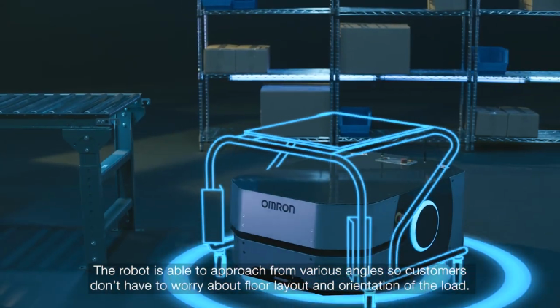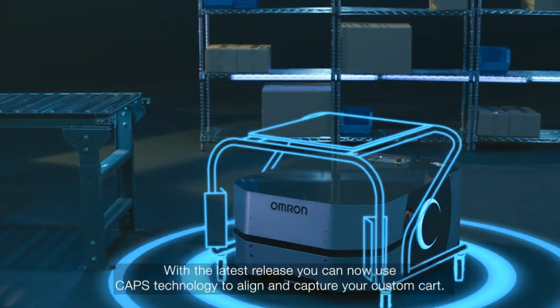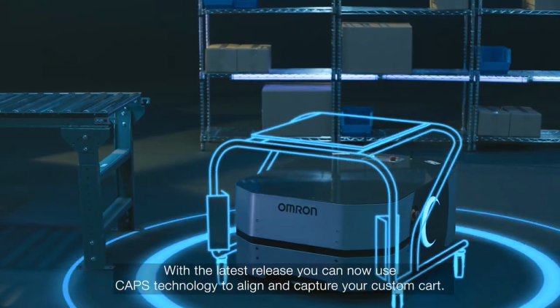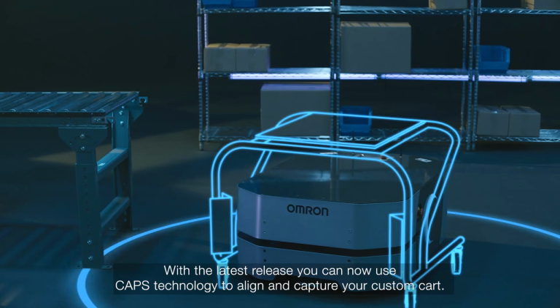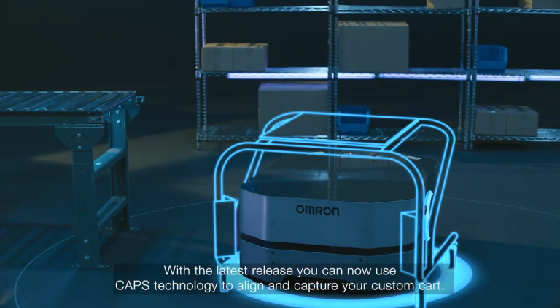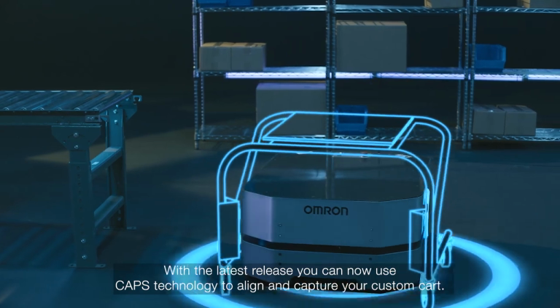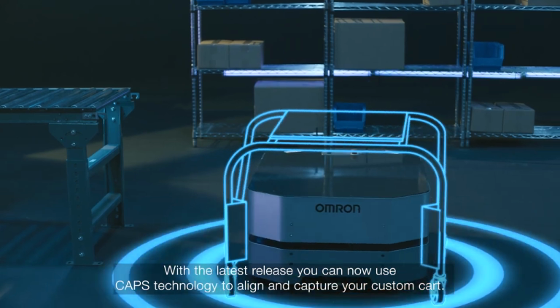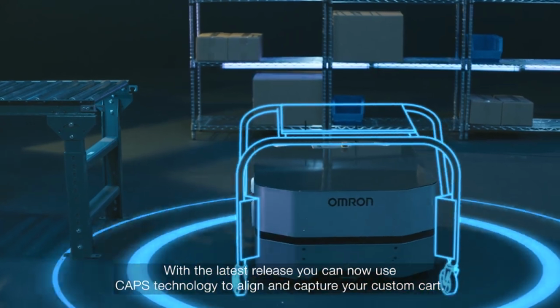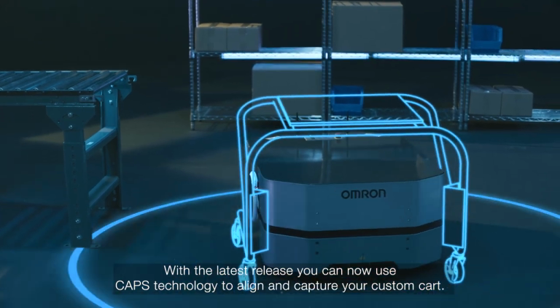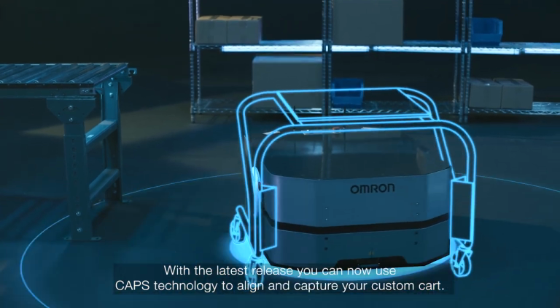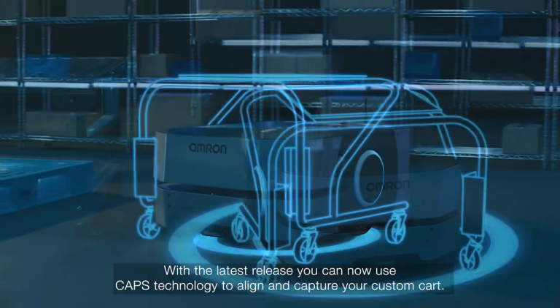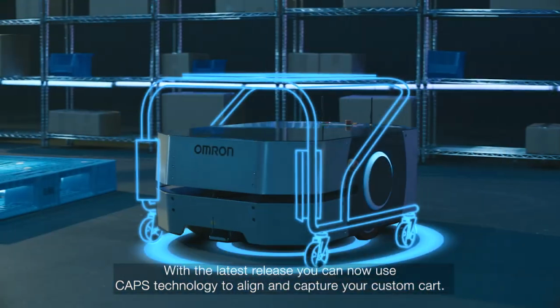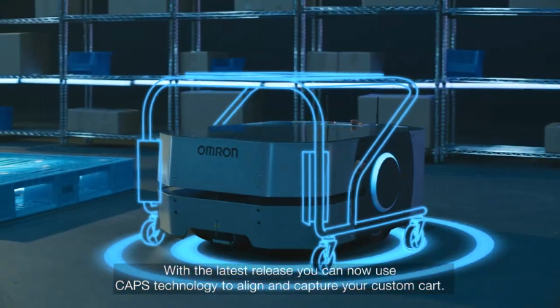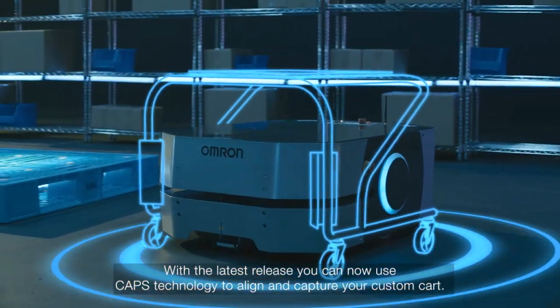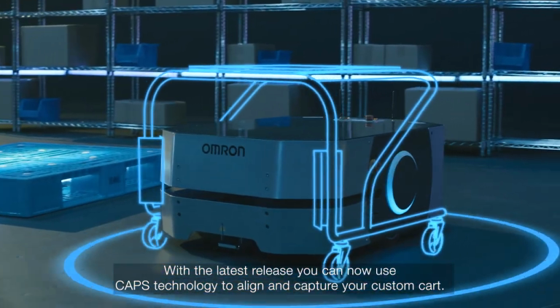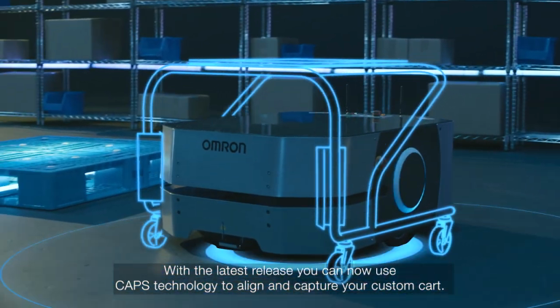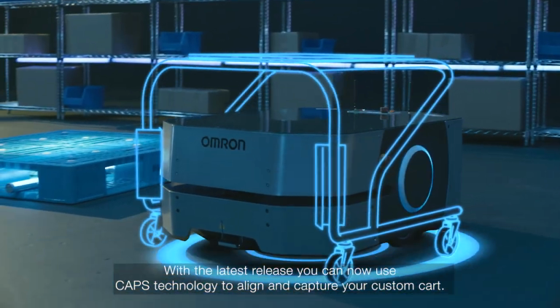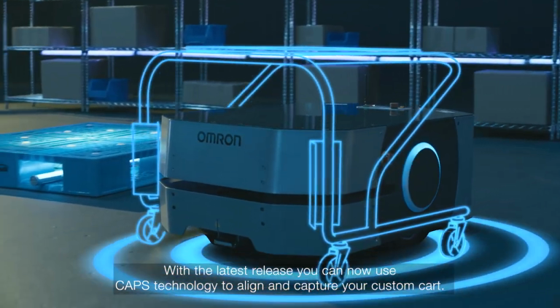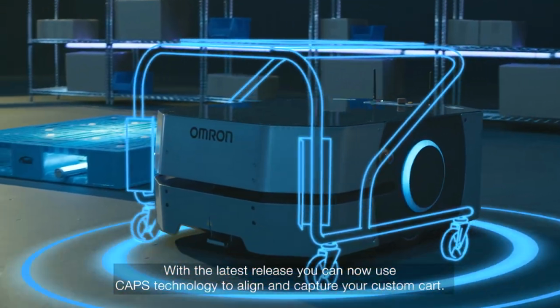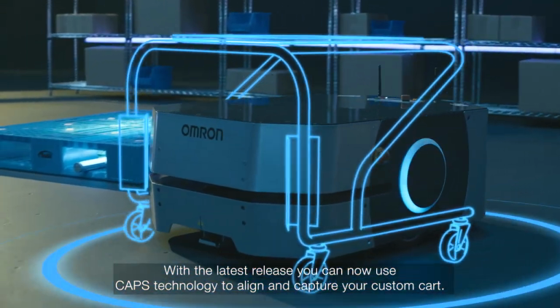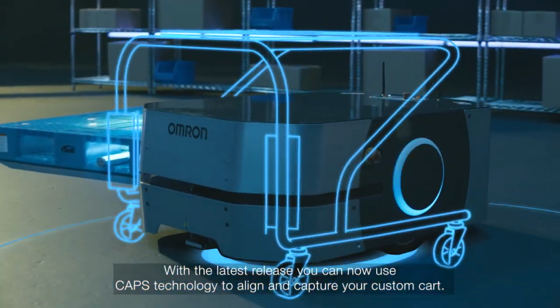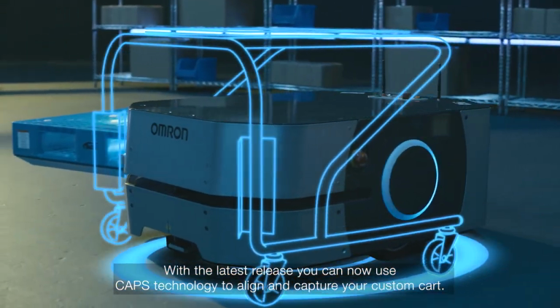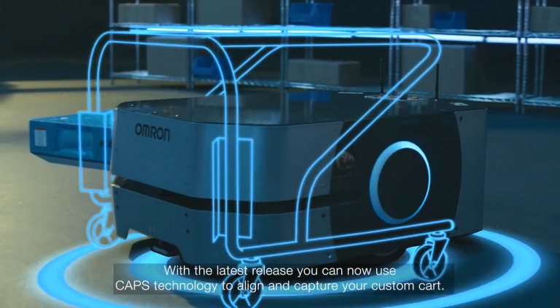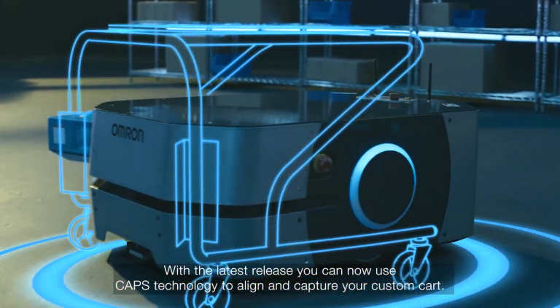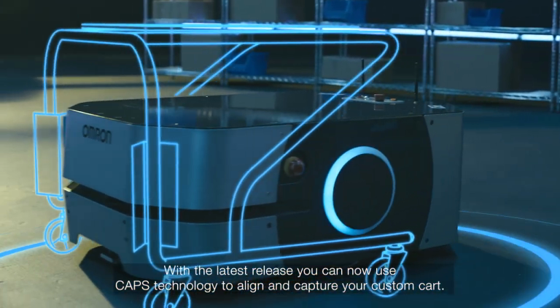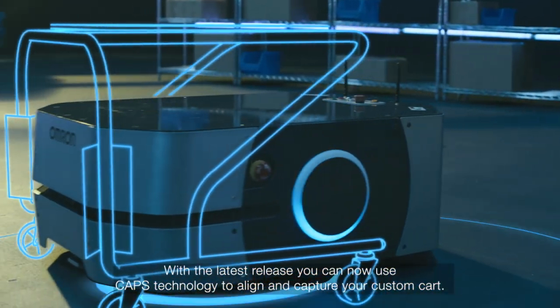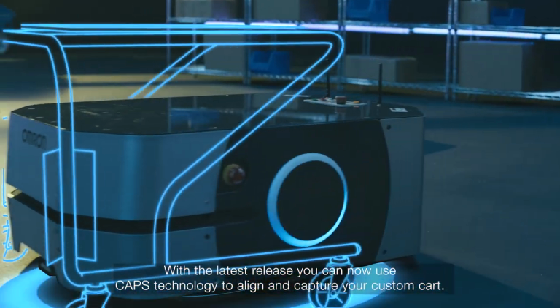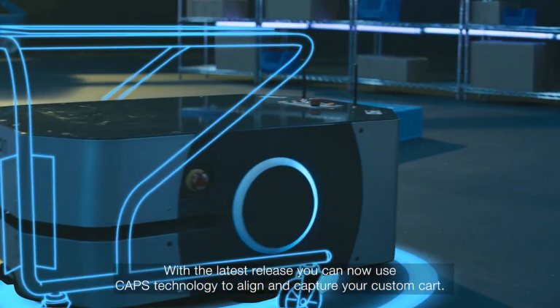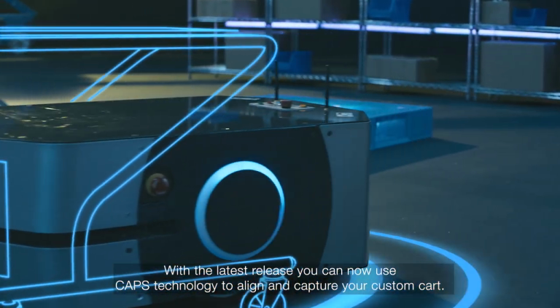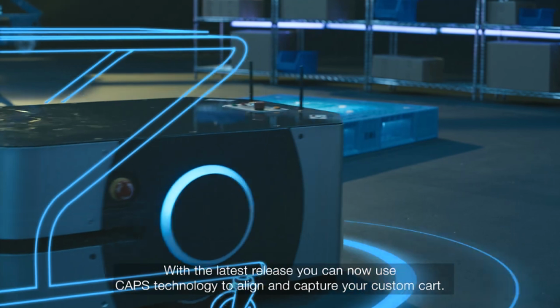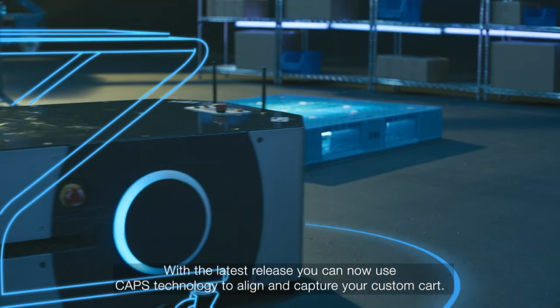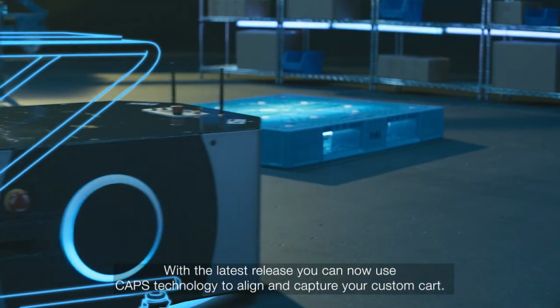With the latest release, you can now use CAPS technology to align and capture your custom cart.